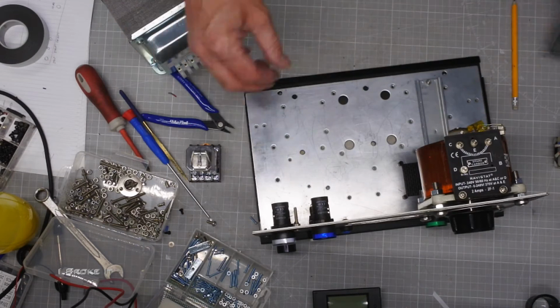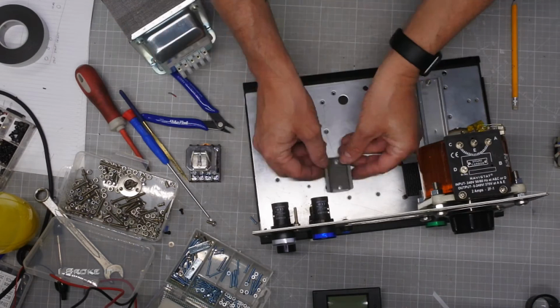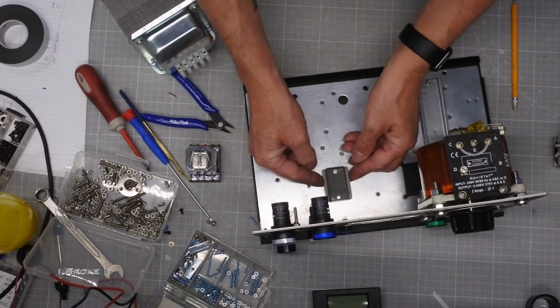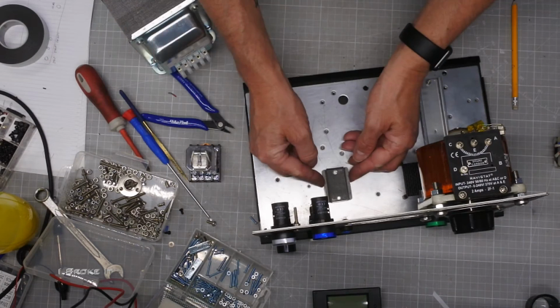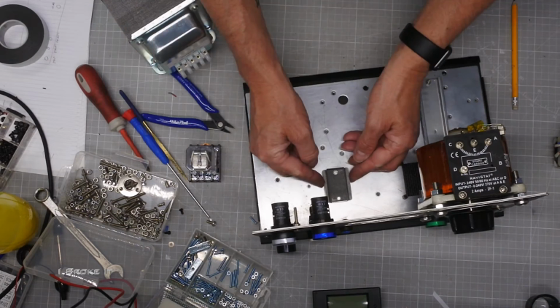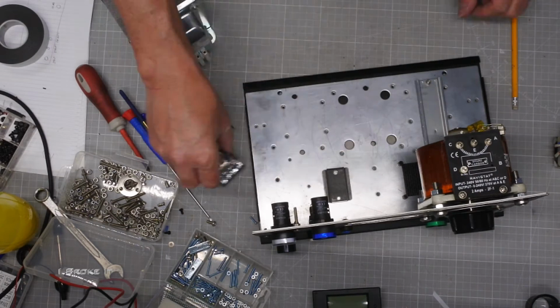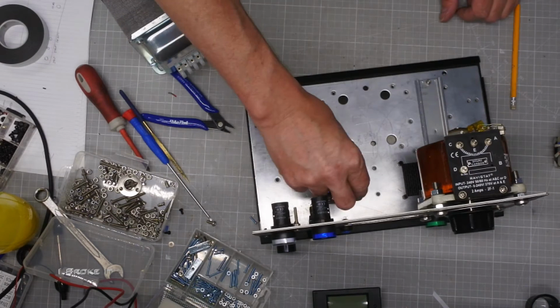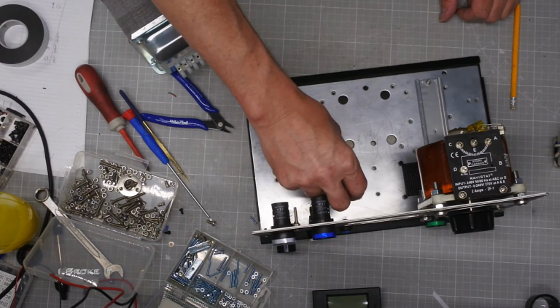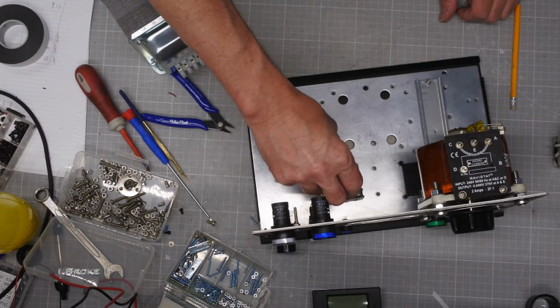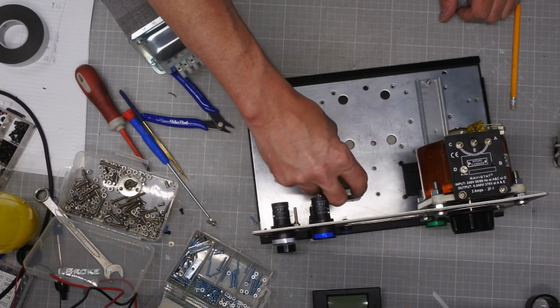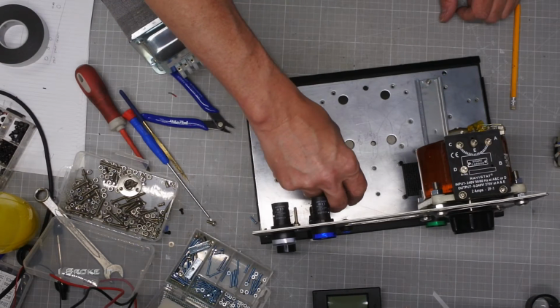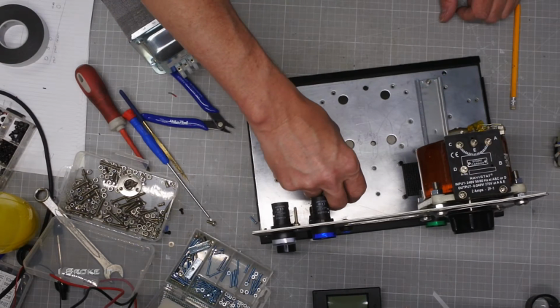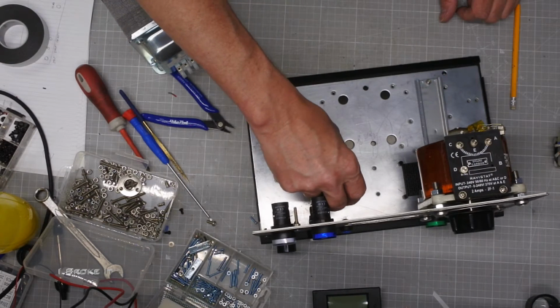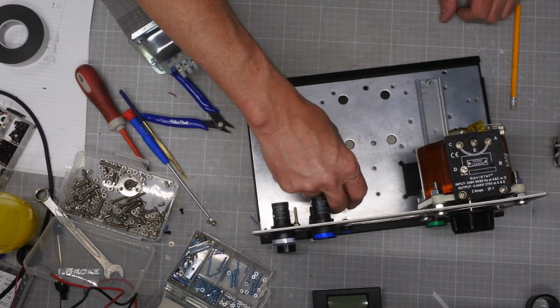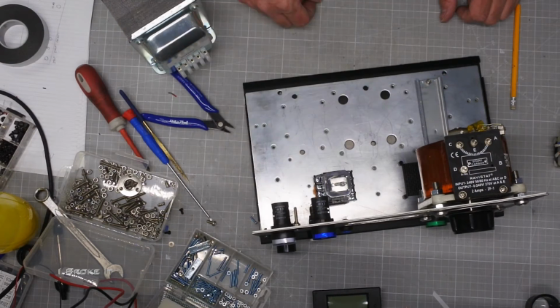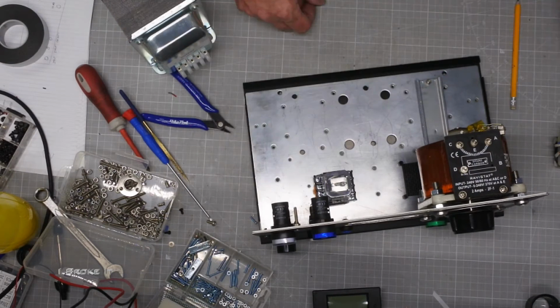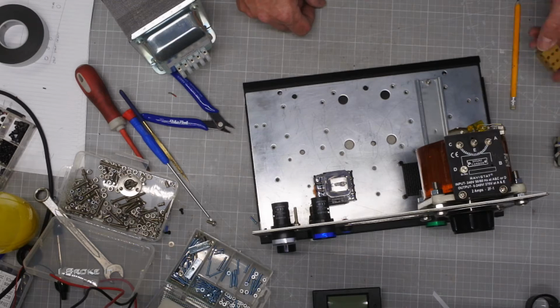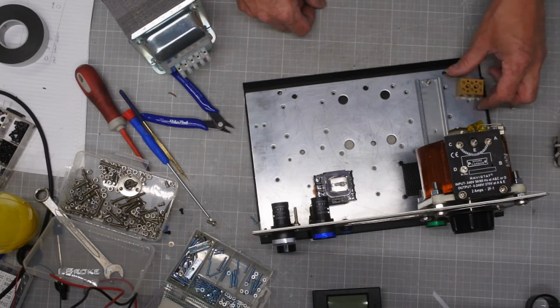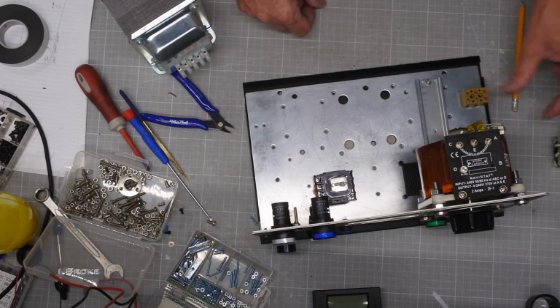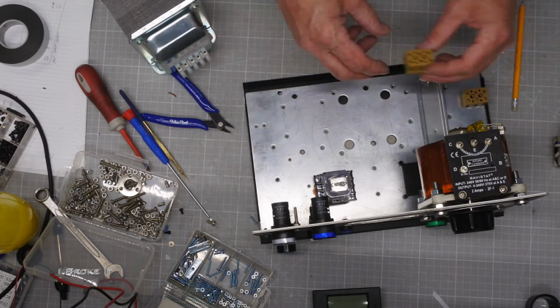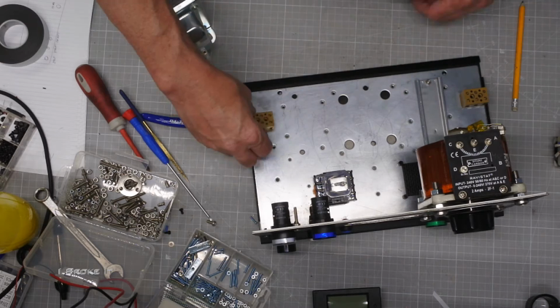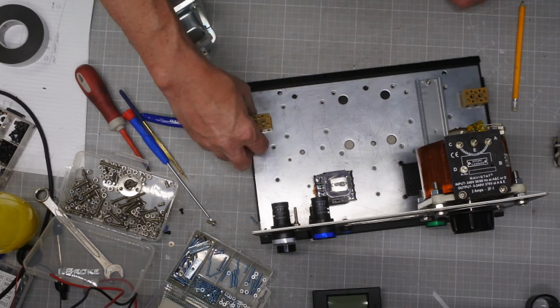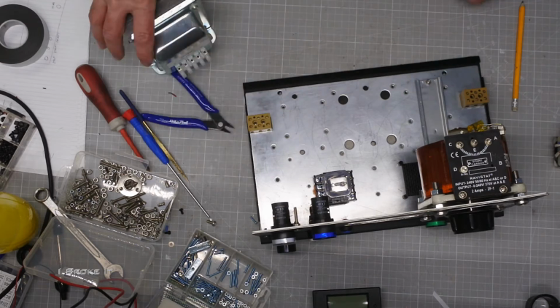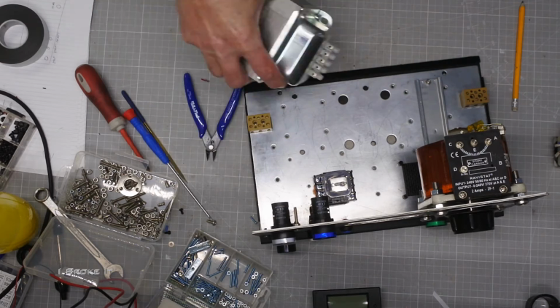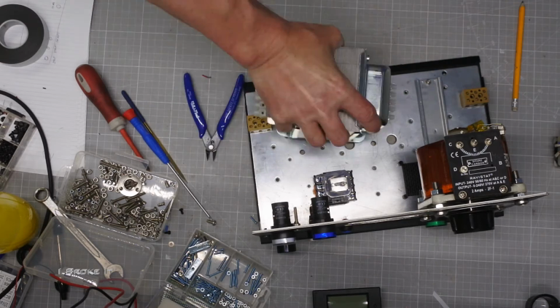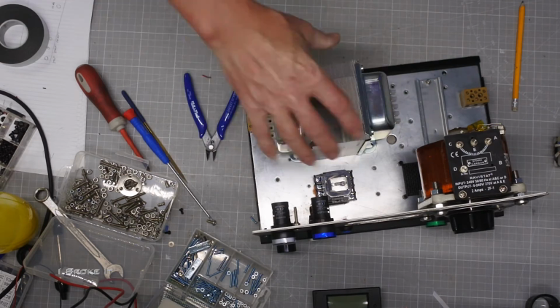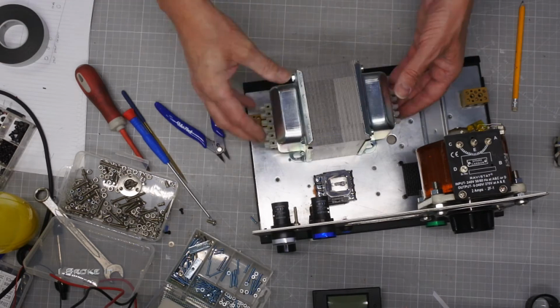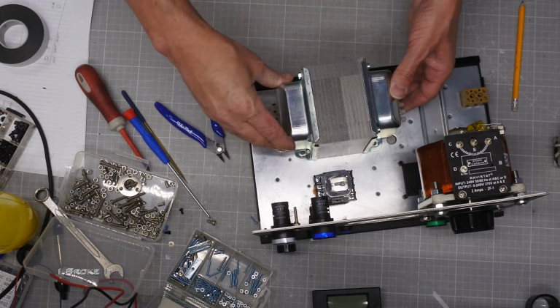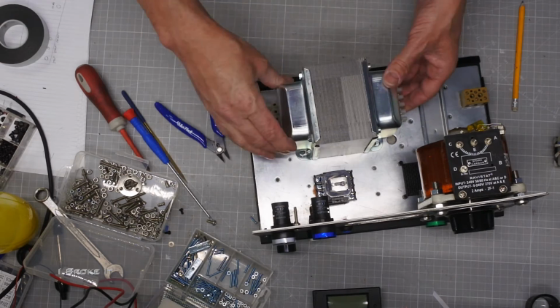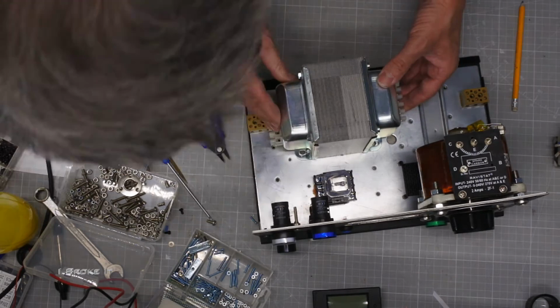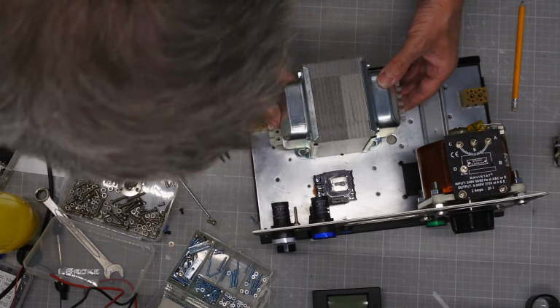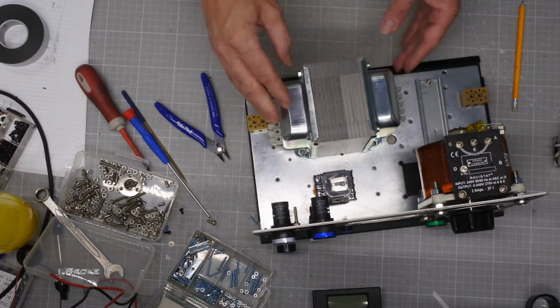Another quick layout check, now the front panel has some components mounted, and then it's time to start wiring.